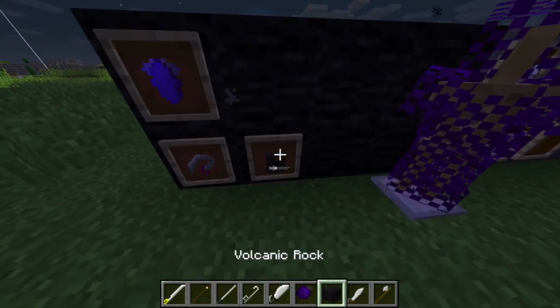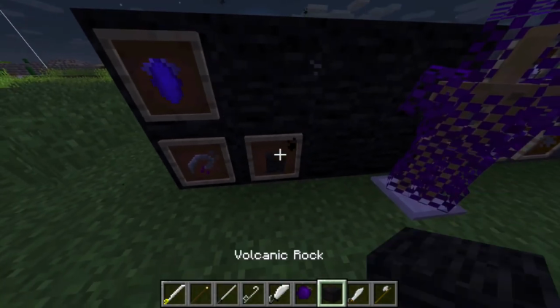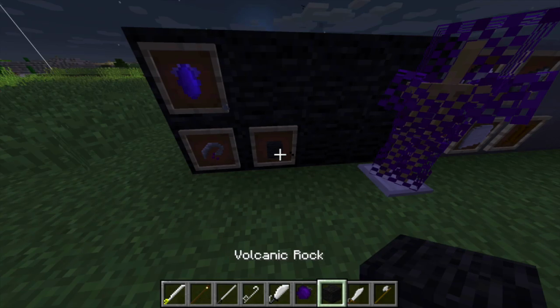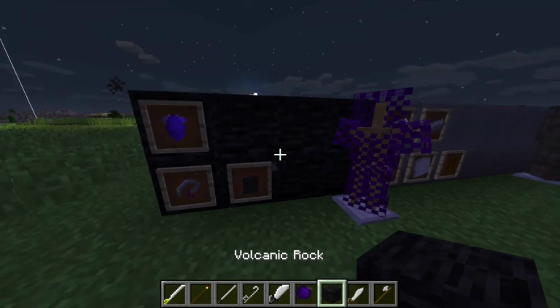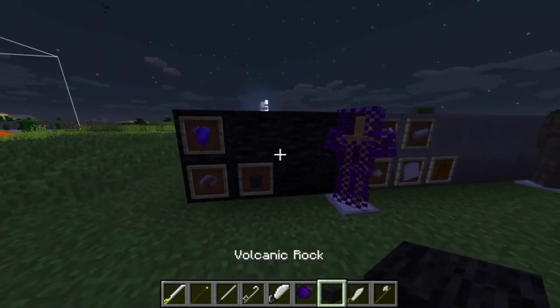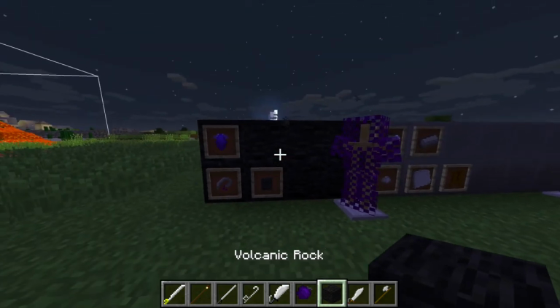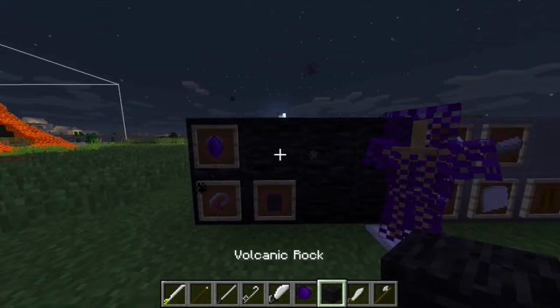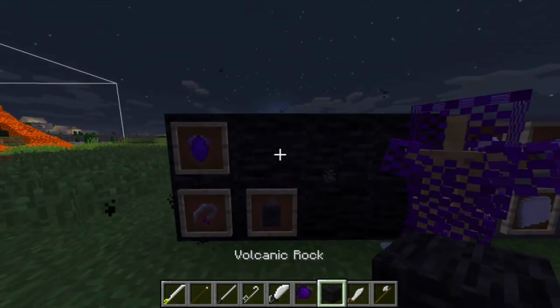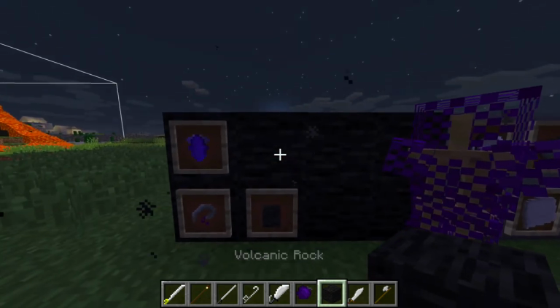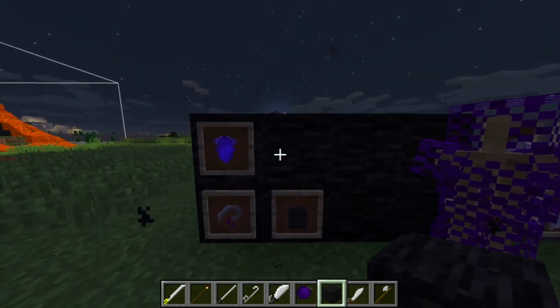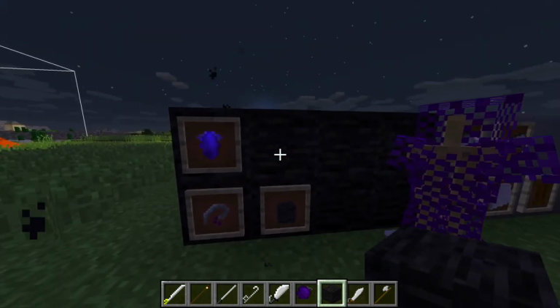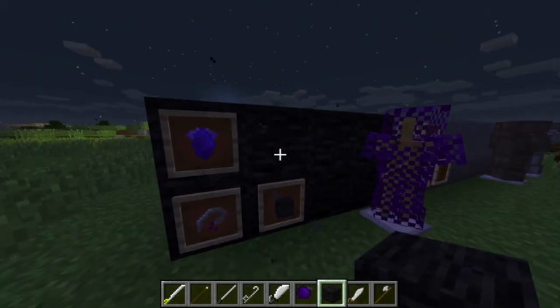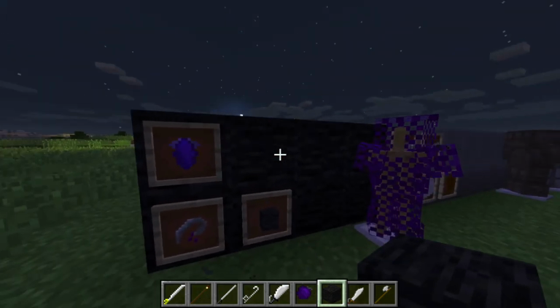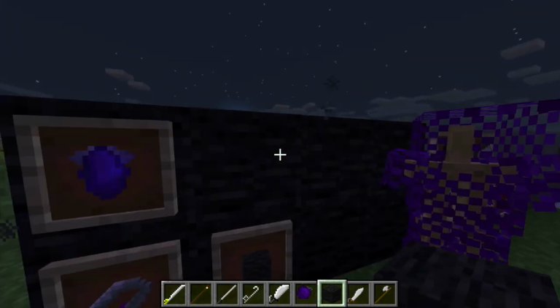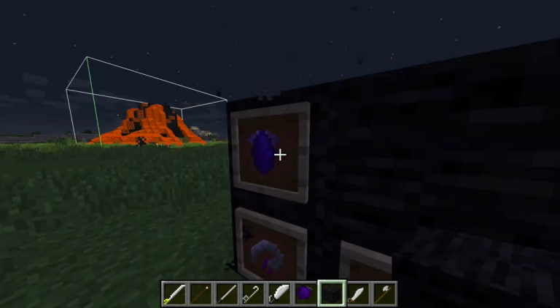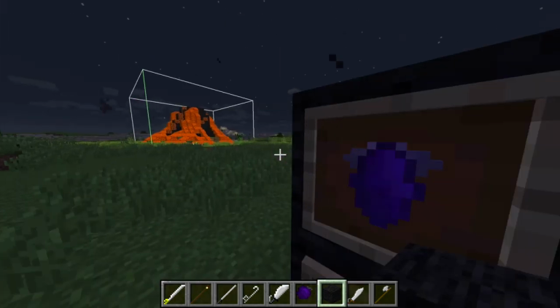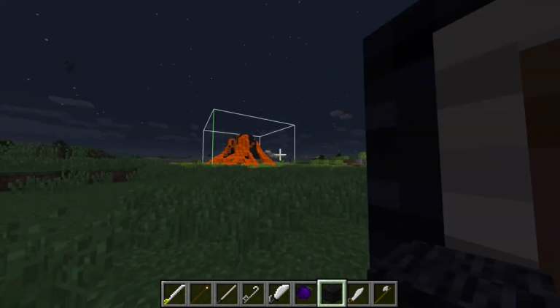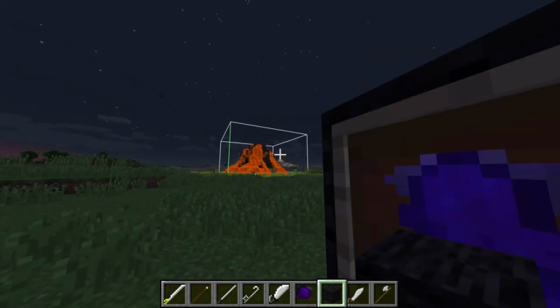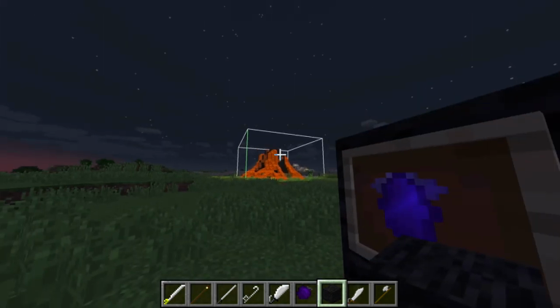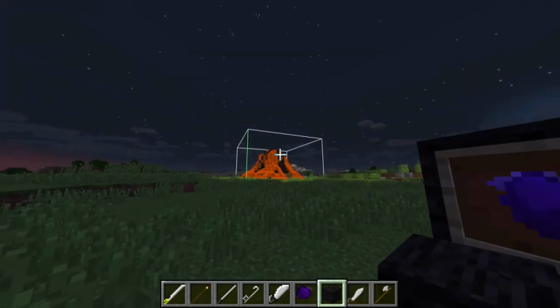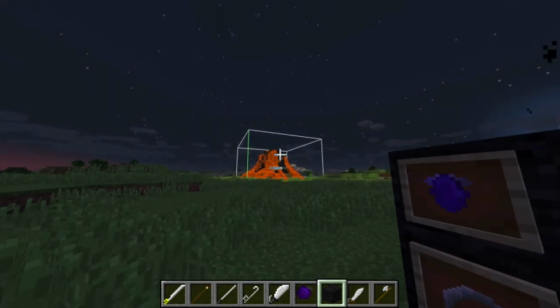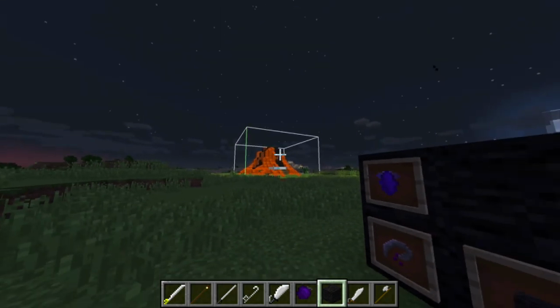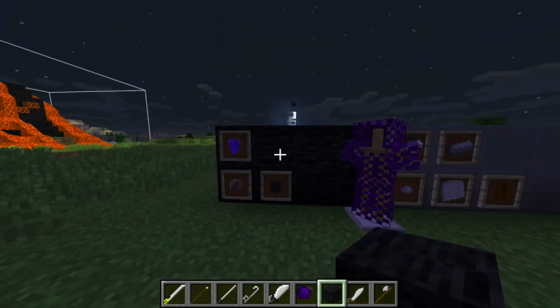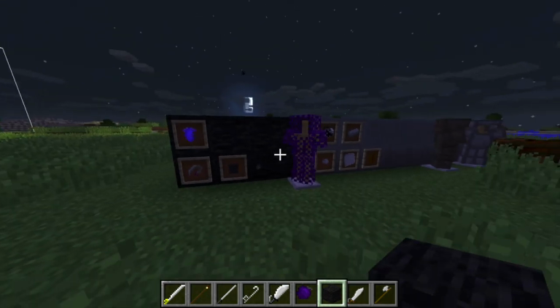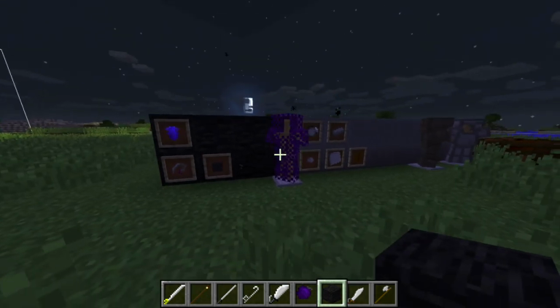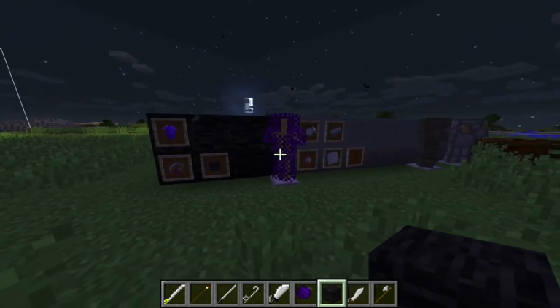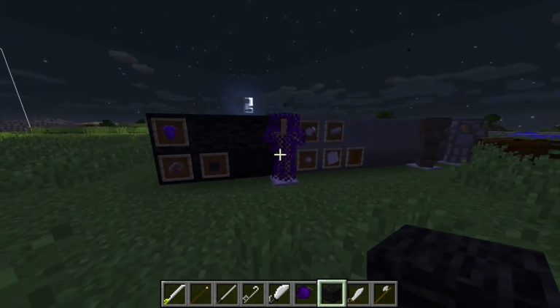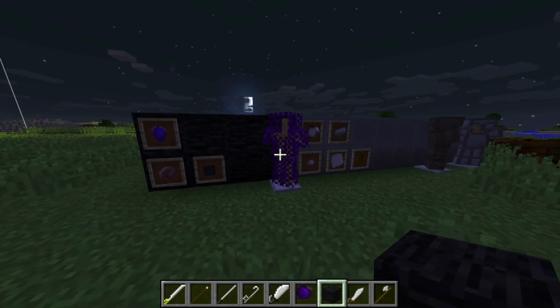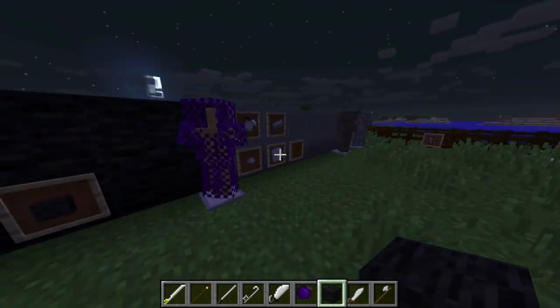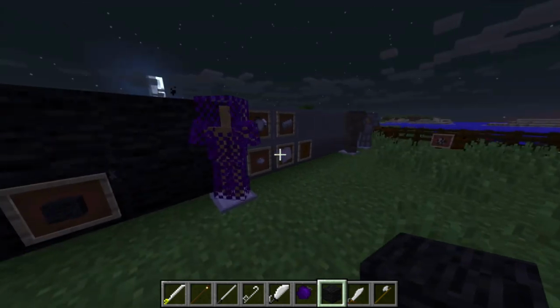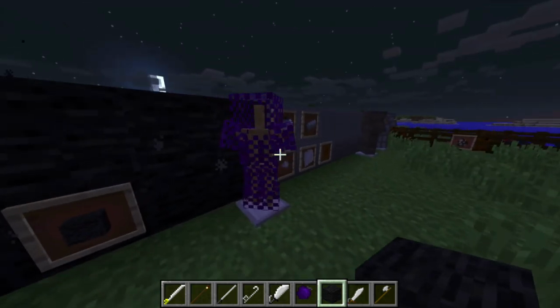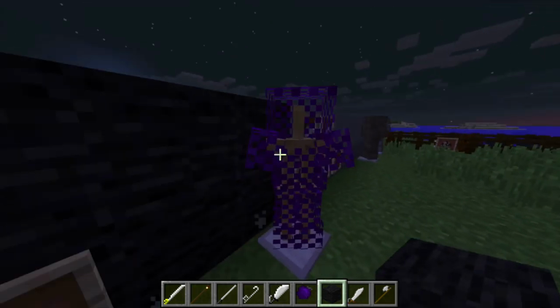There's also a new block called volcanic rock. You cannot craft it — it must be found in the structure I will show you in a bit.